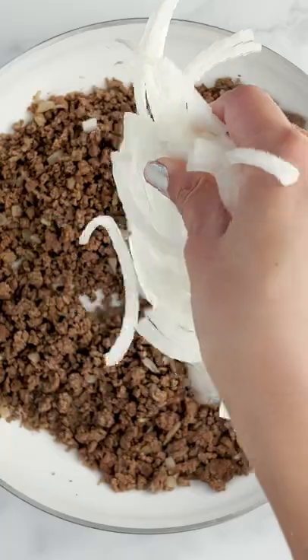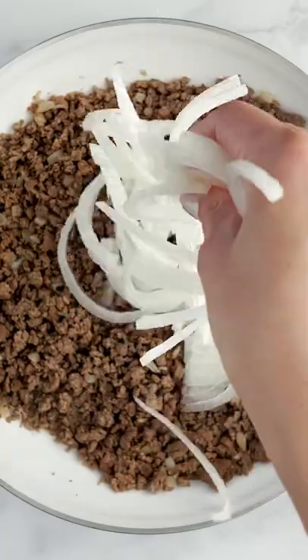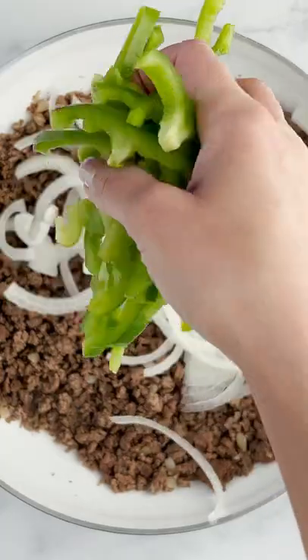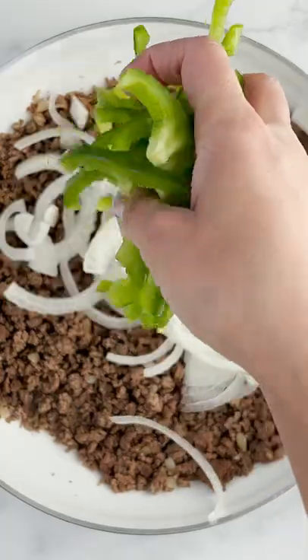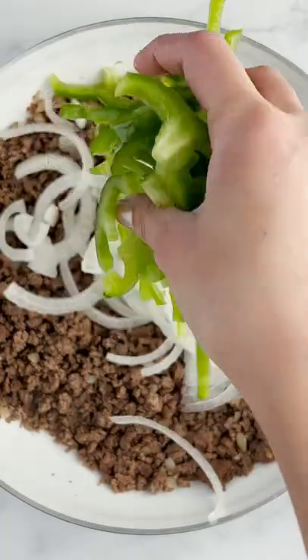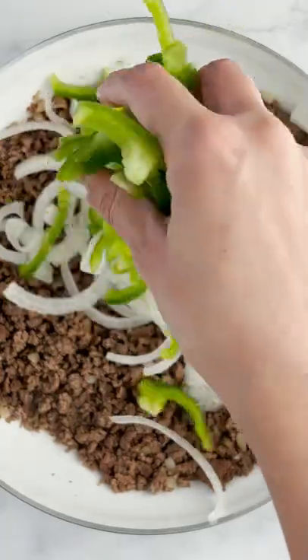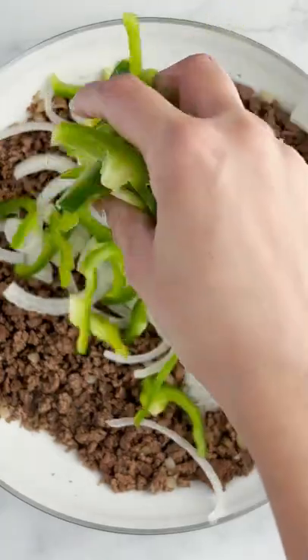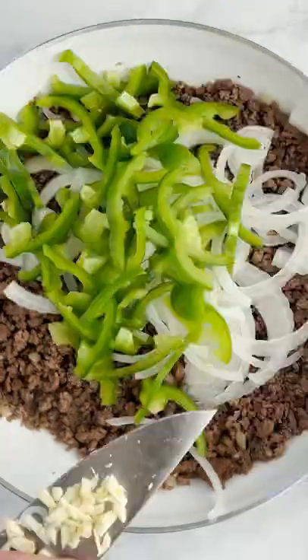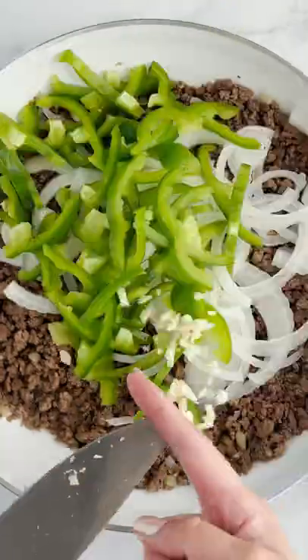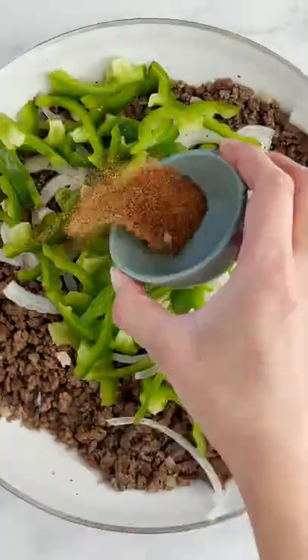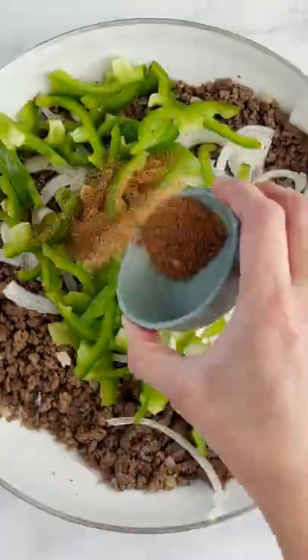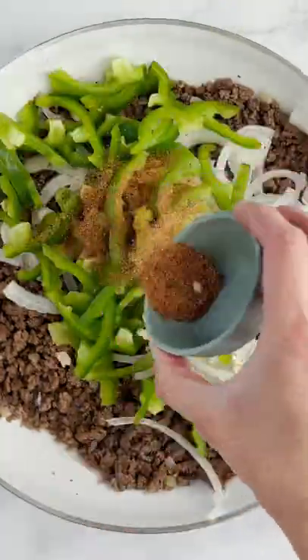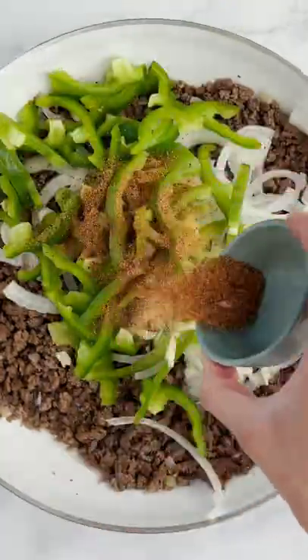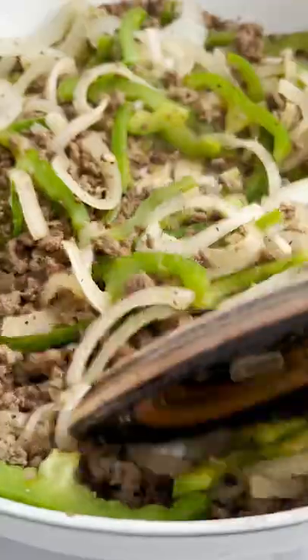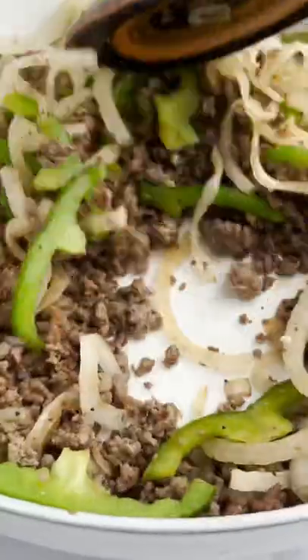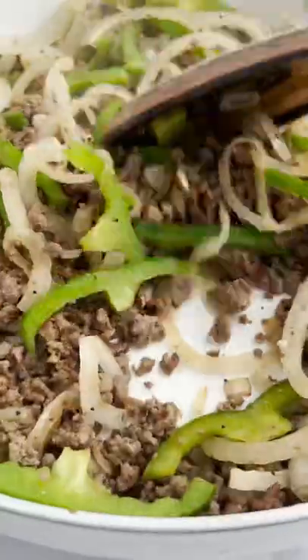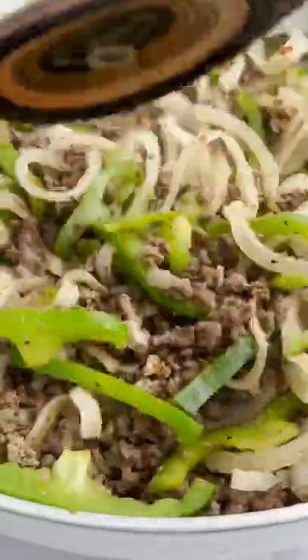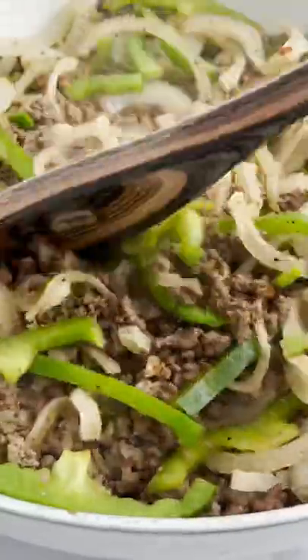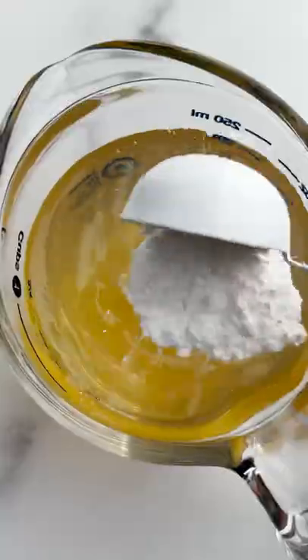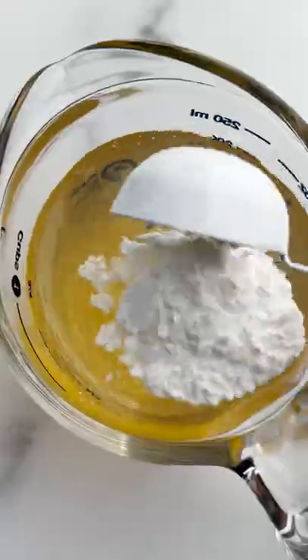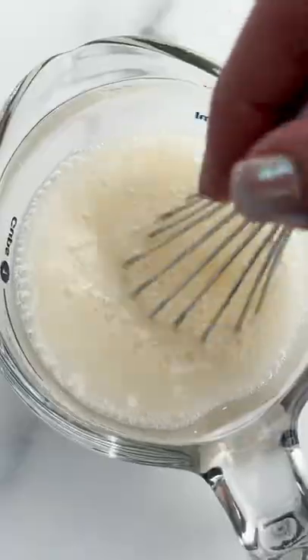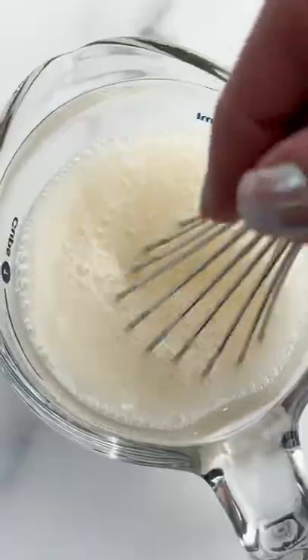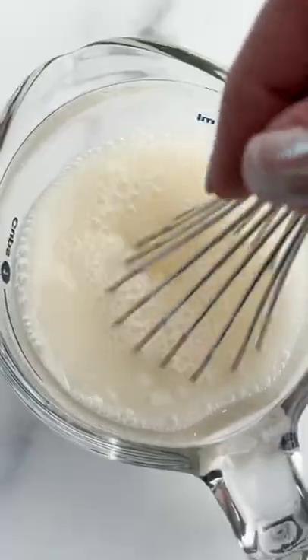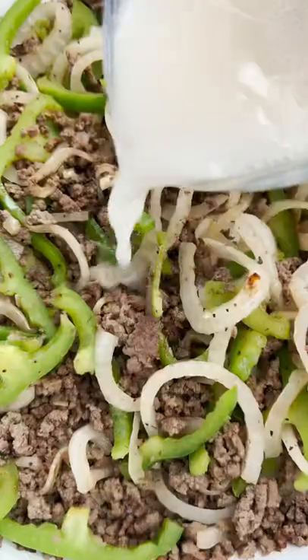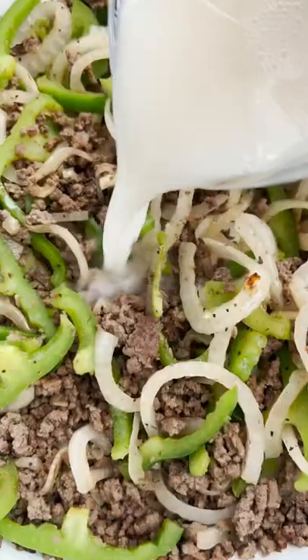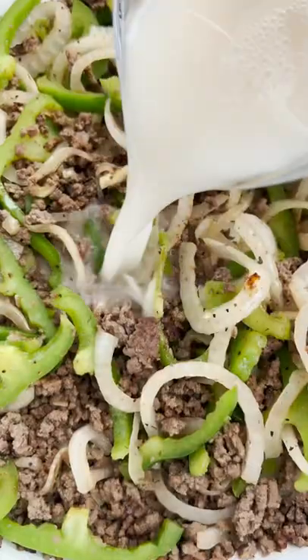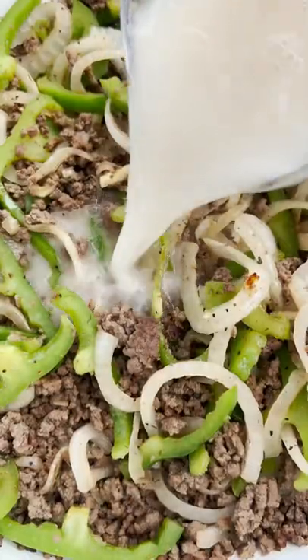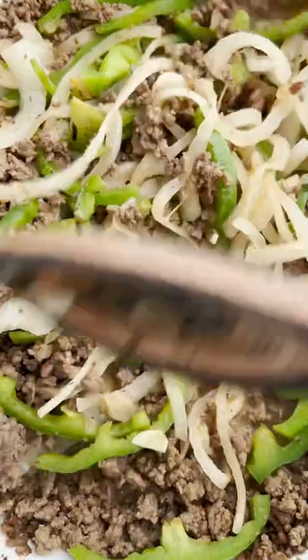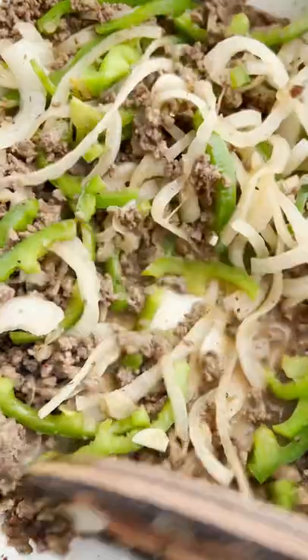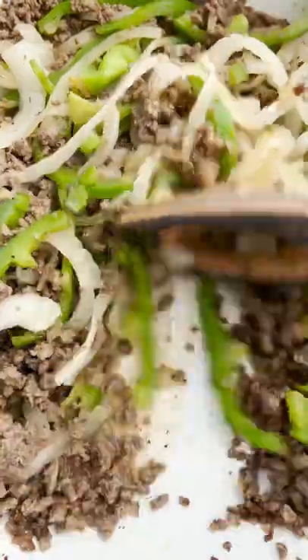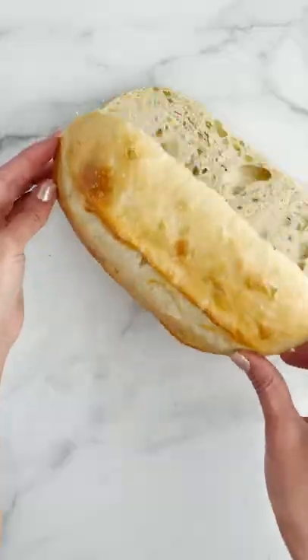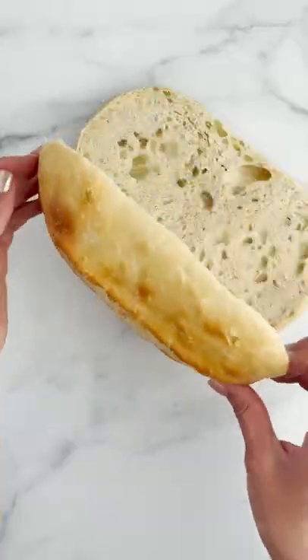Let's make a Philly cheesesteak sandwich. Cook your ground beef, add some onions, pepper, steak seasoning, and garlic.